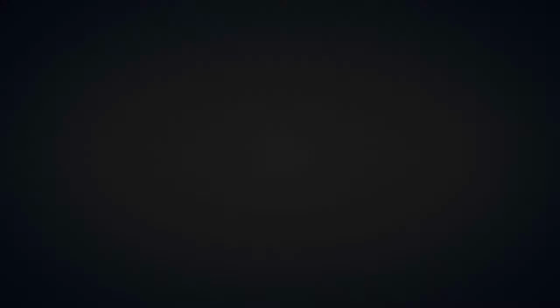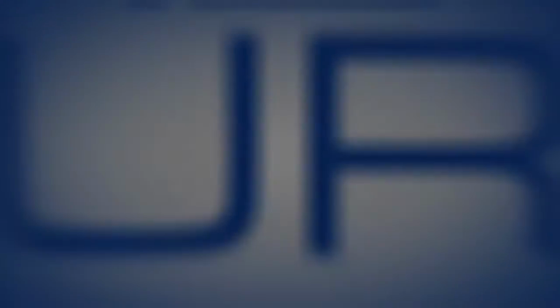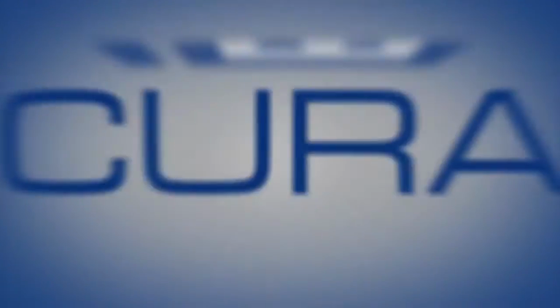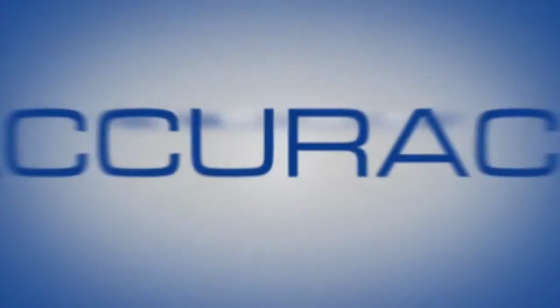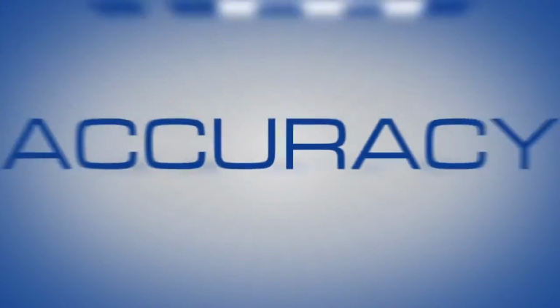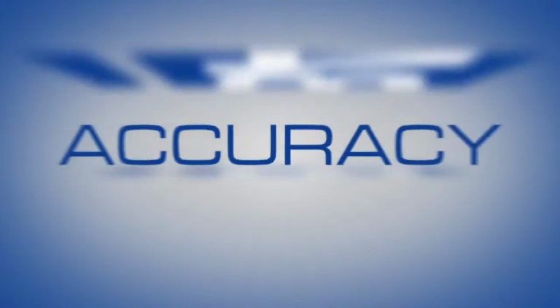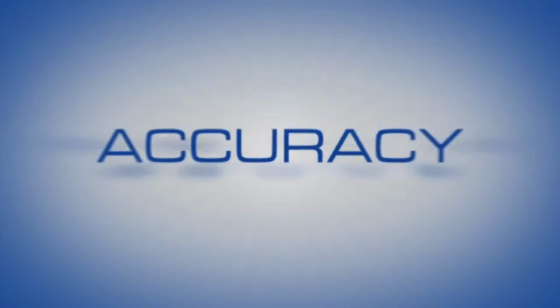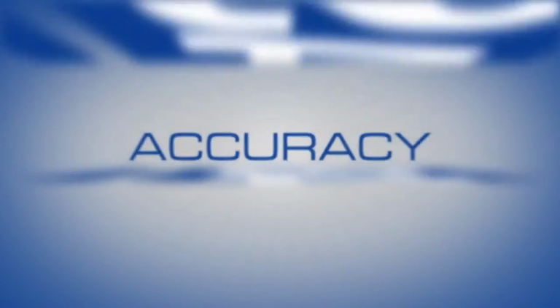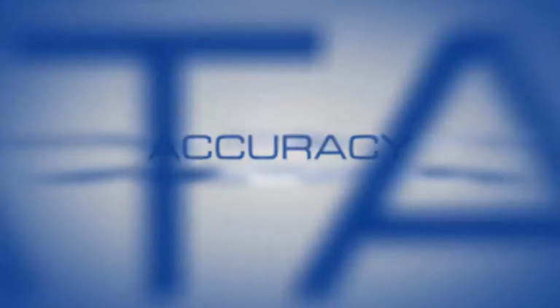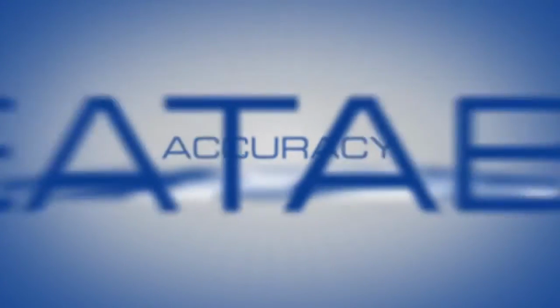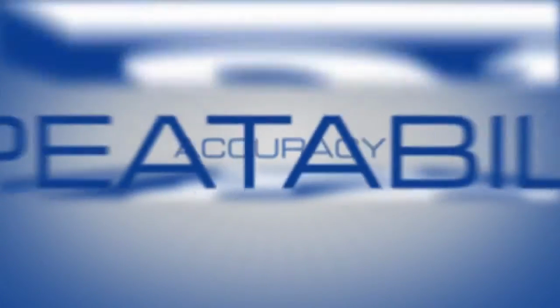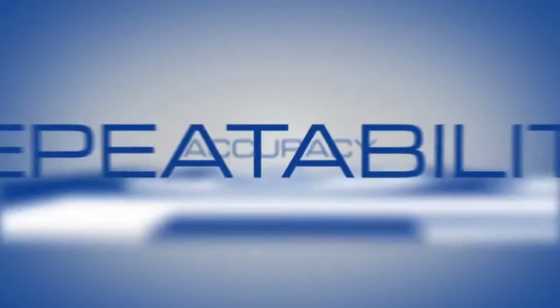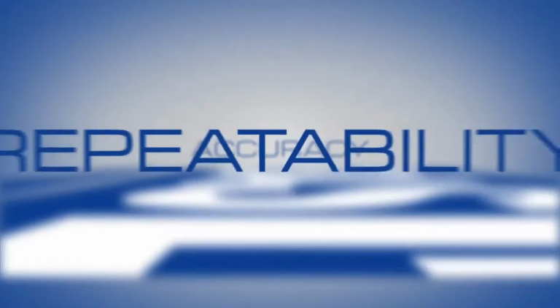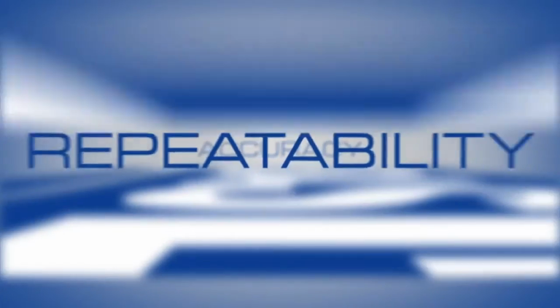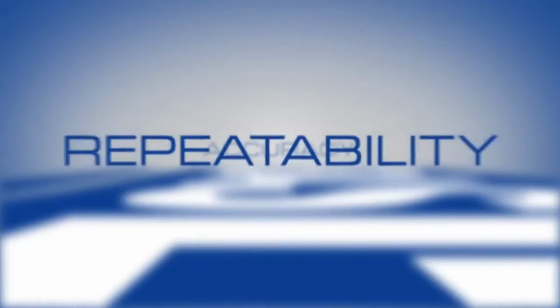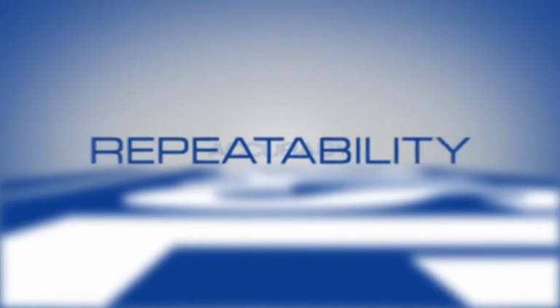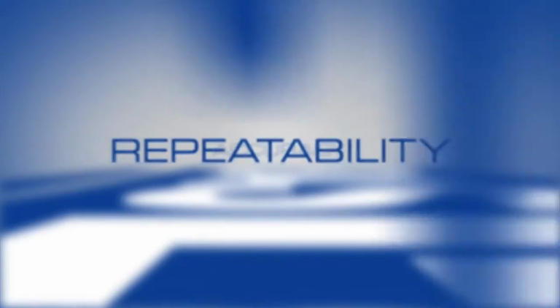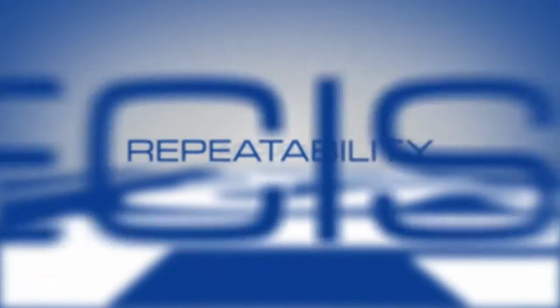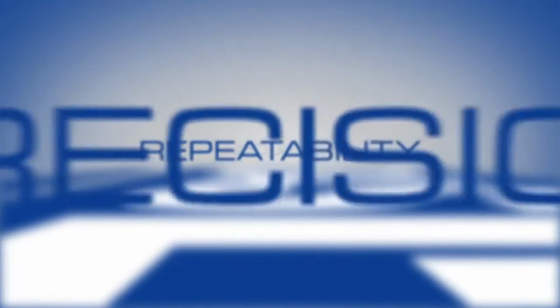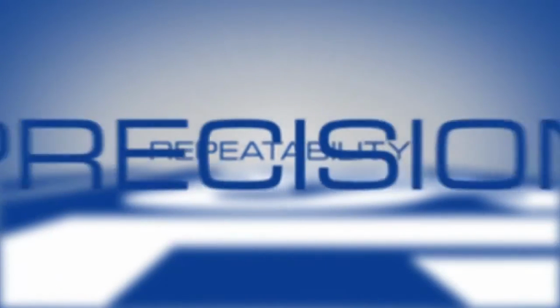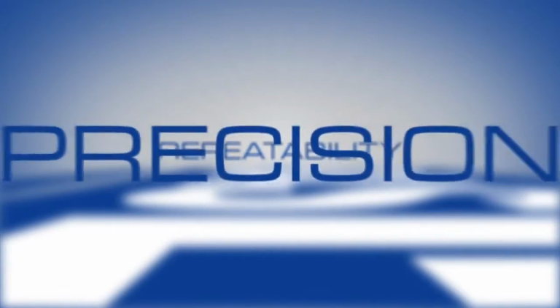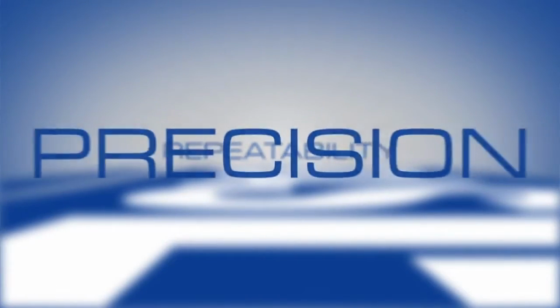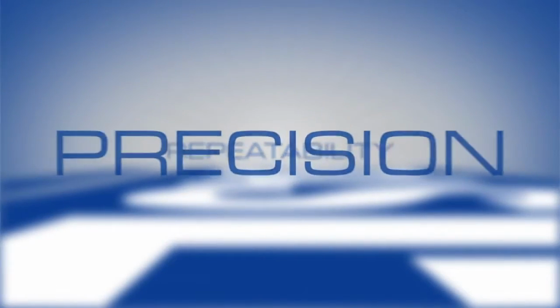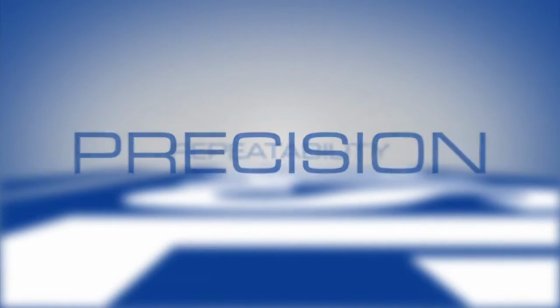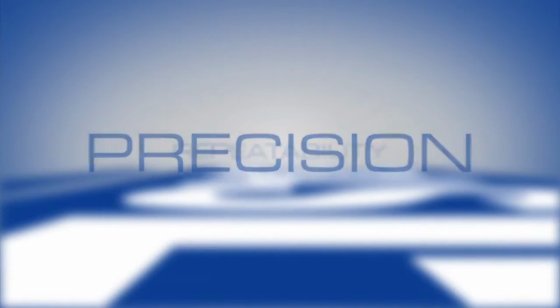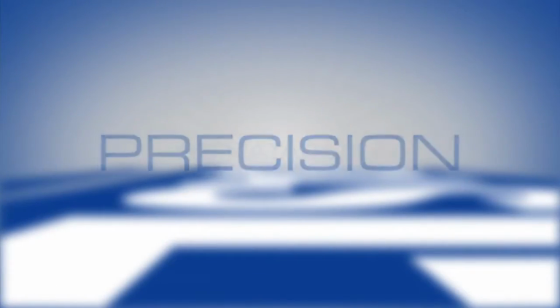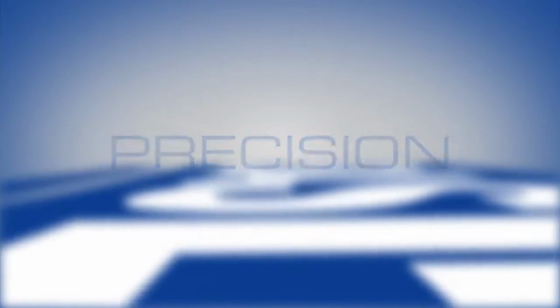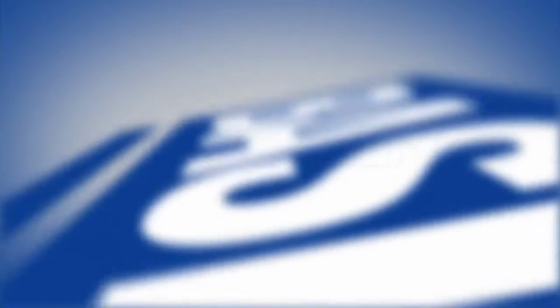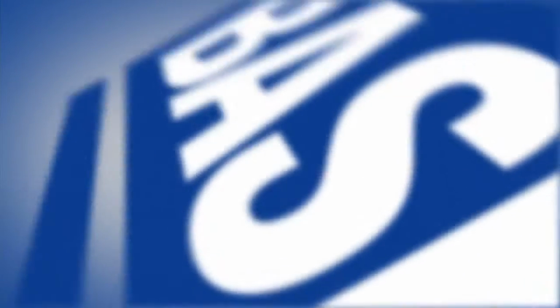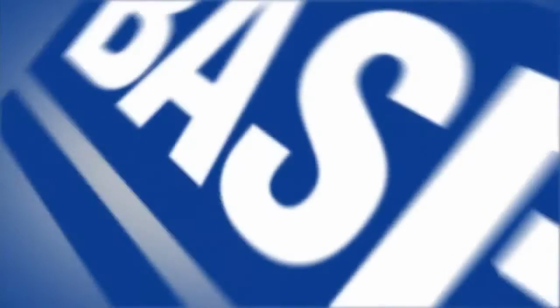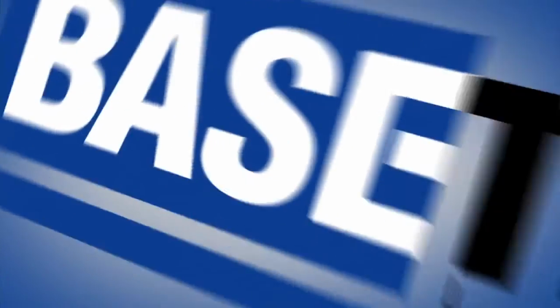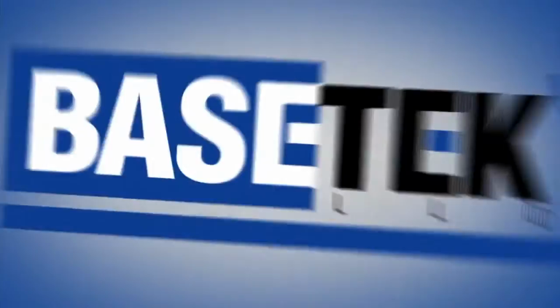Looking to improve the accuracy and repeatability of your equipment? Discover the BaseTech difference.